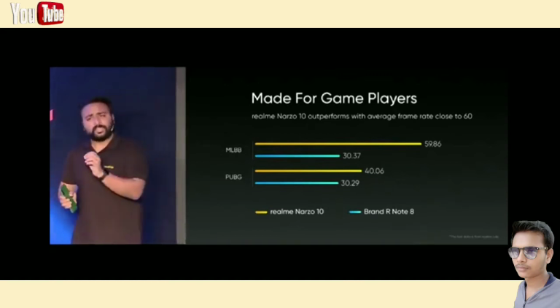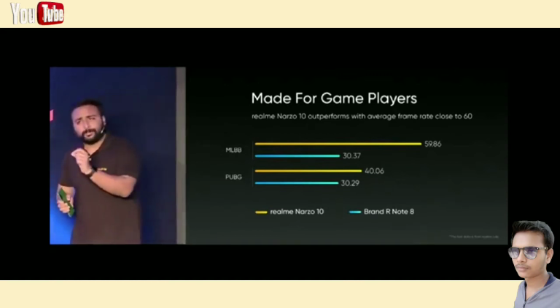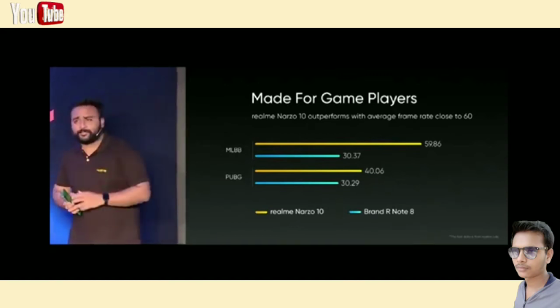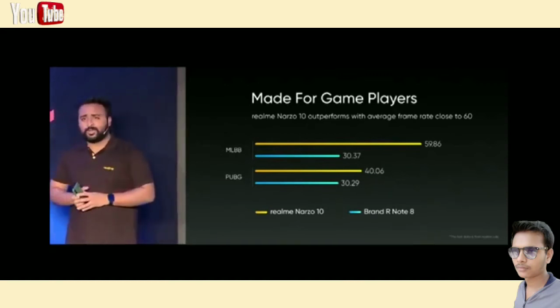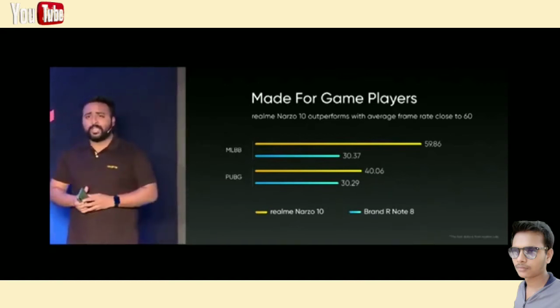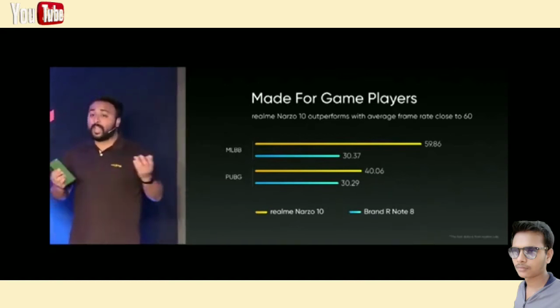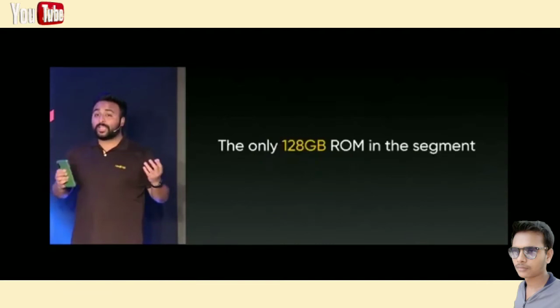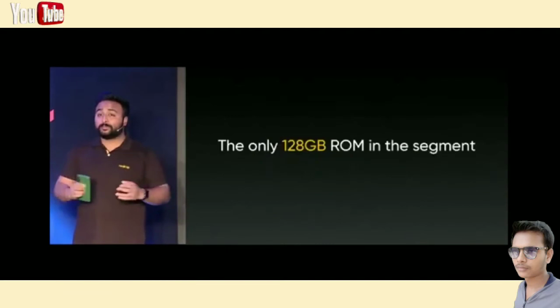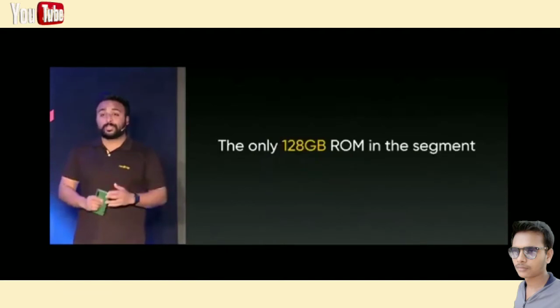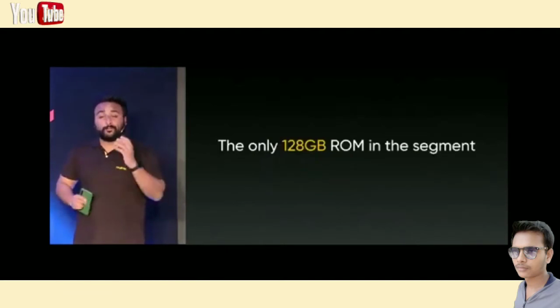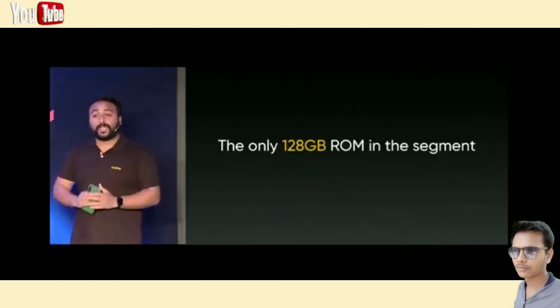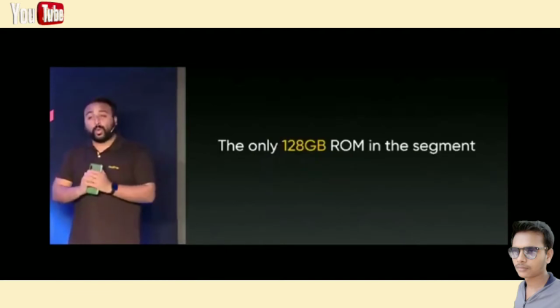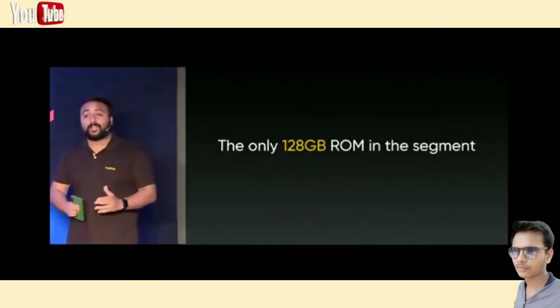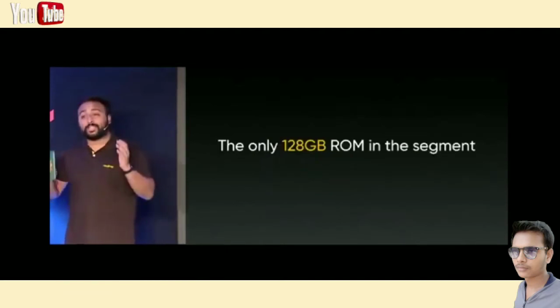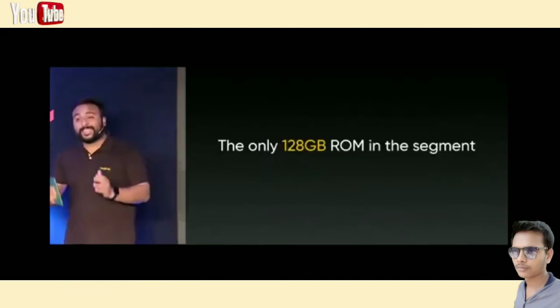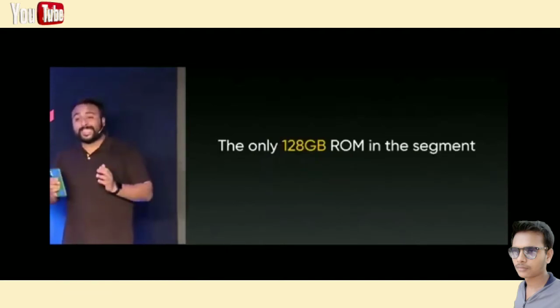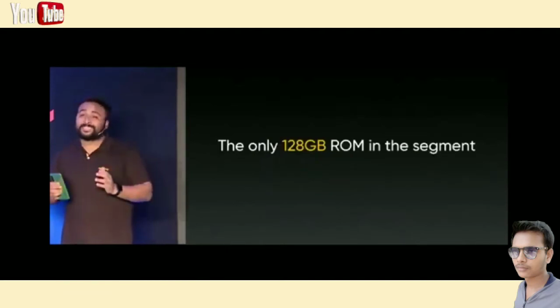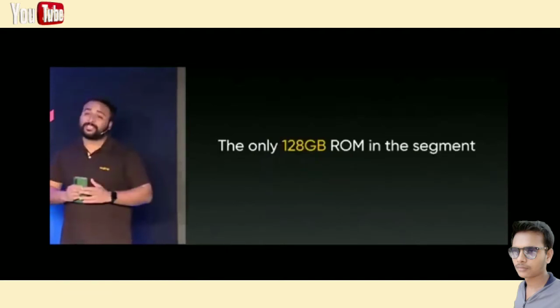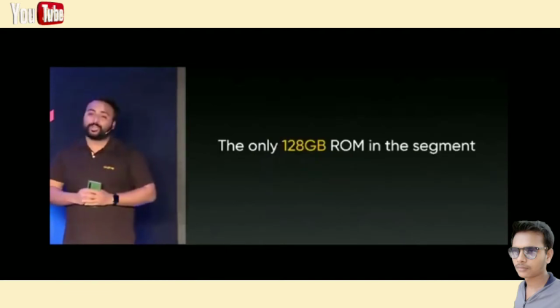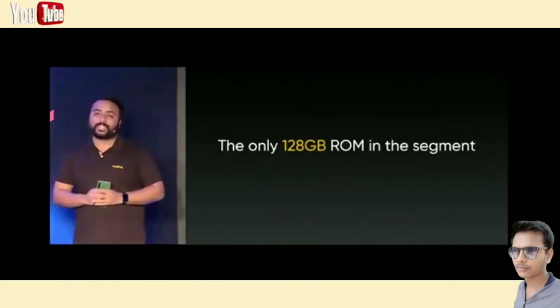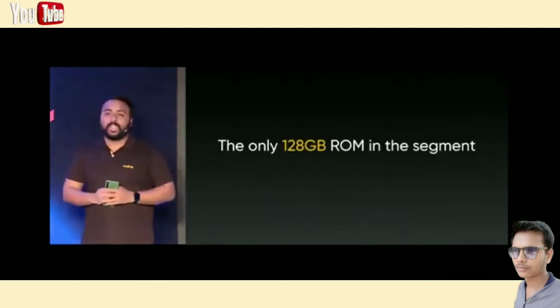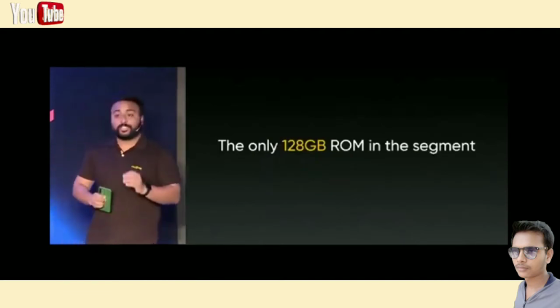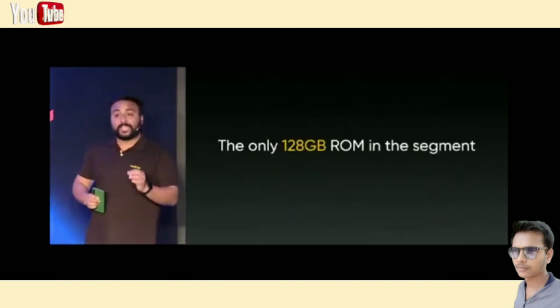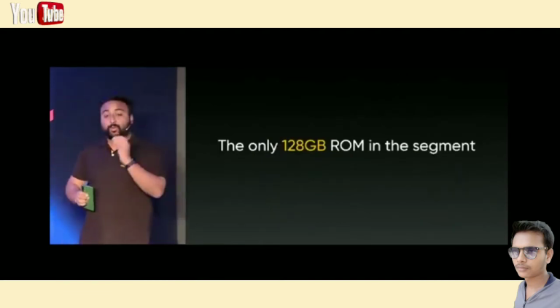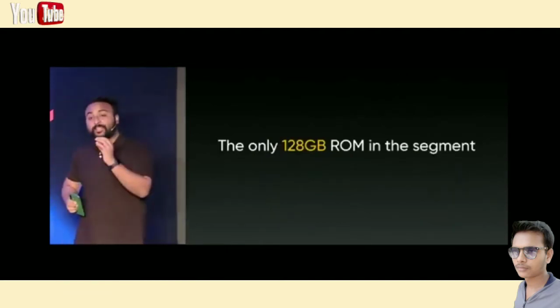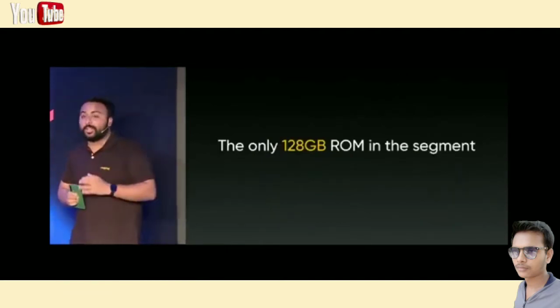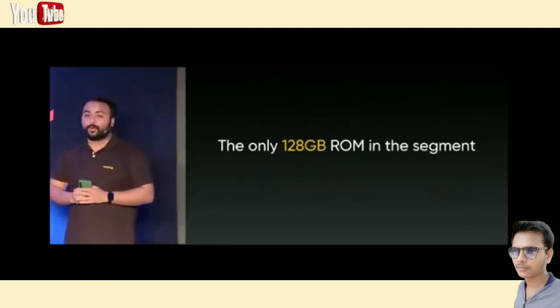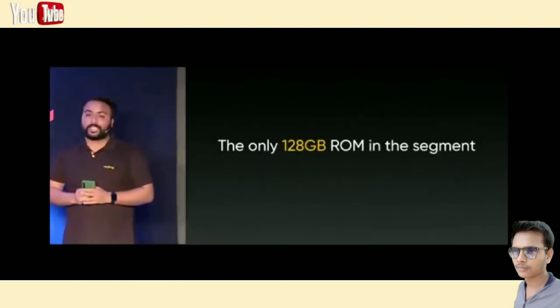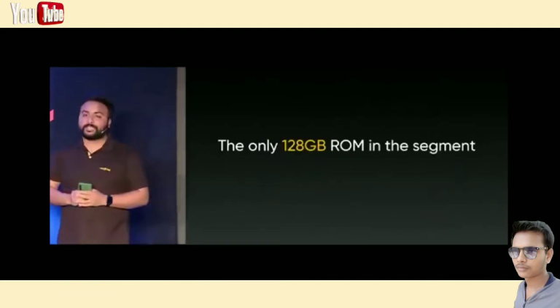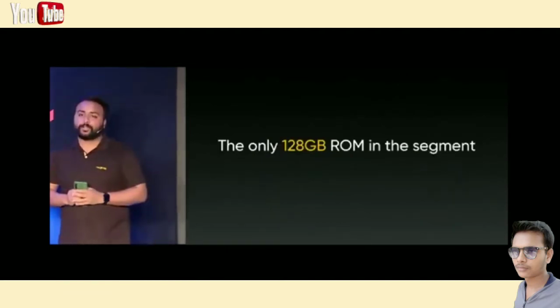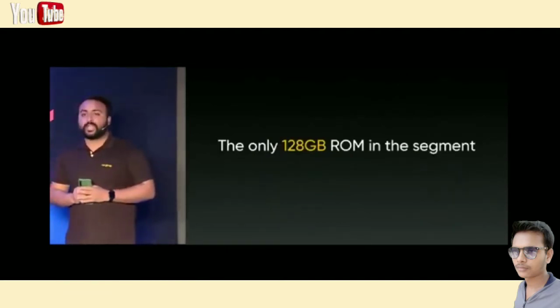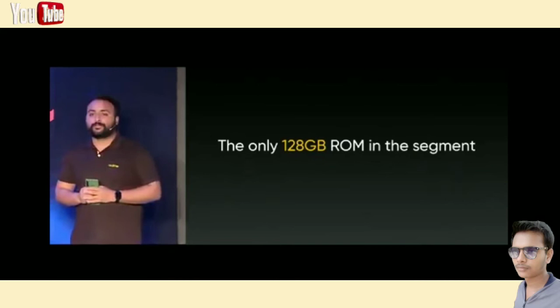Here's another surprise for you. The Narzo 10 comes with a whopping 128GB storage inside, which makes it one of the only phones in this segment to do that.